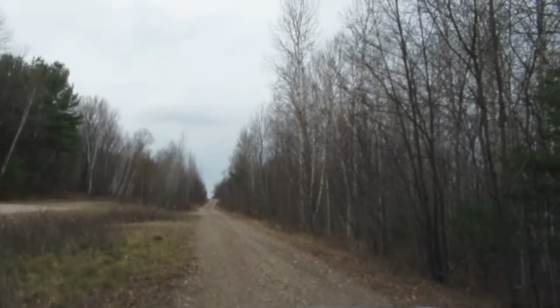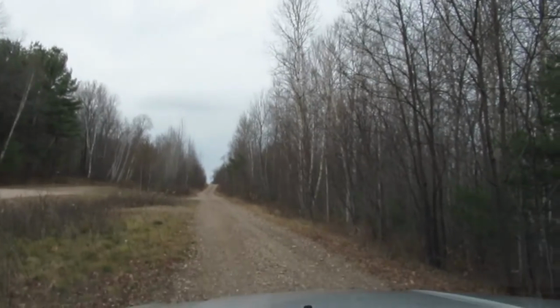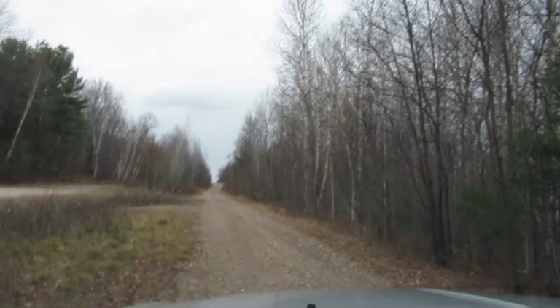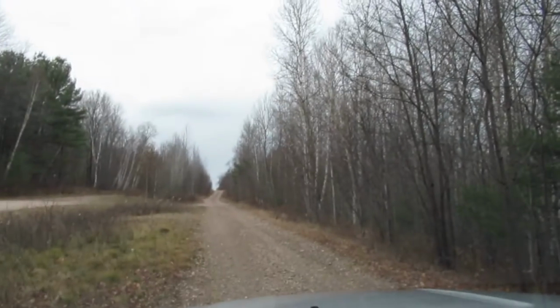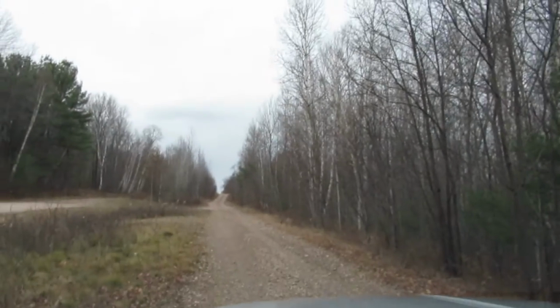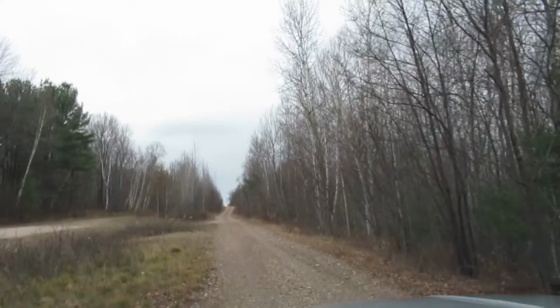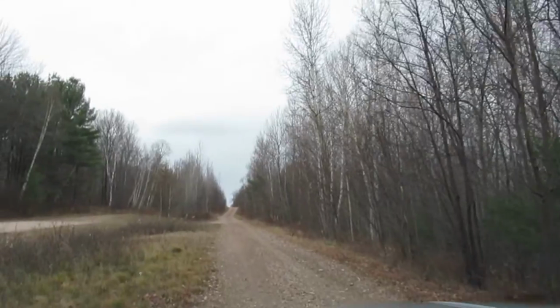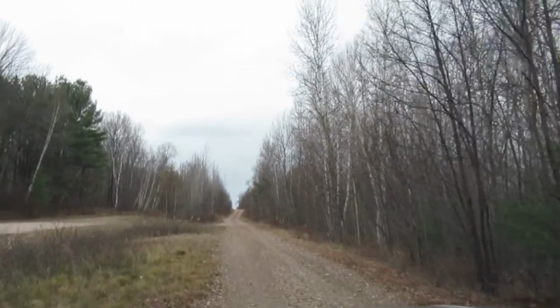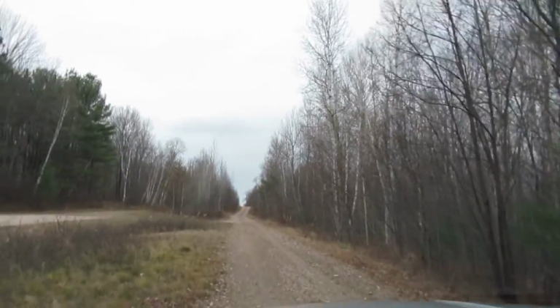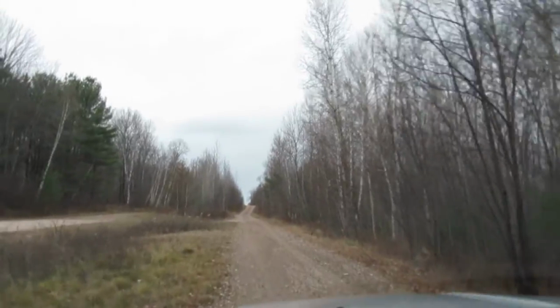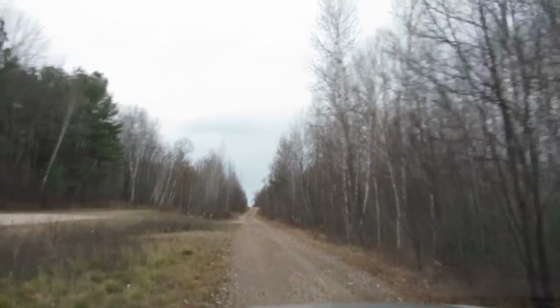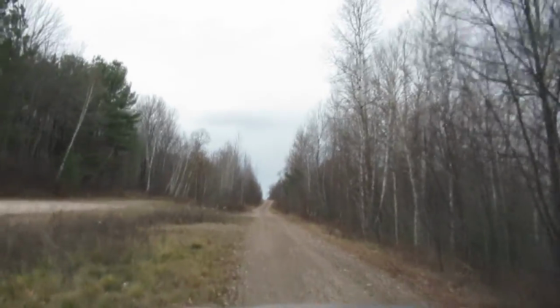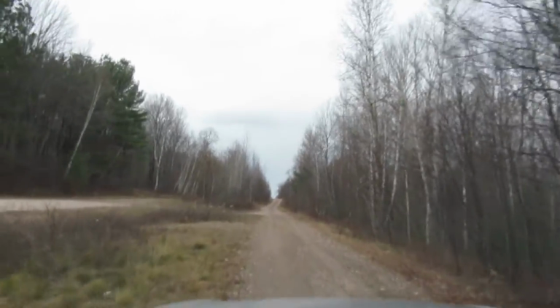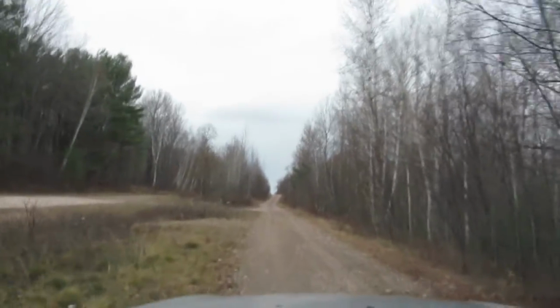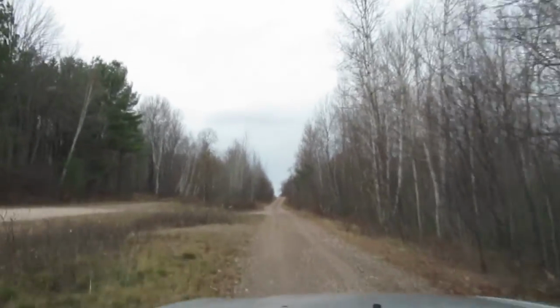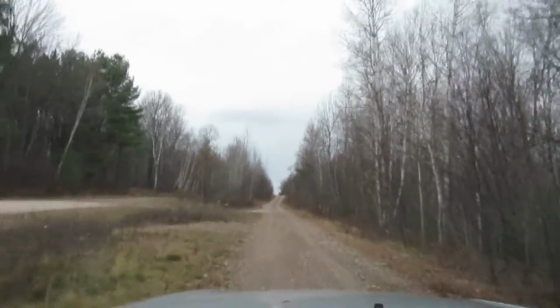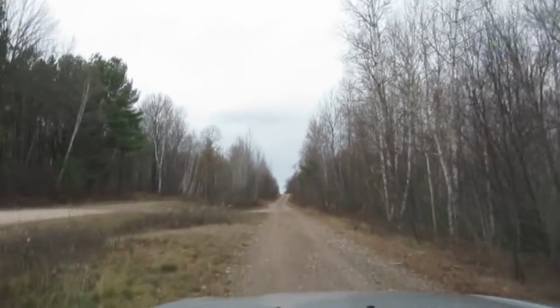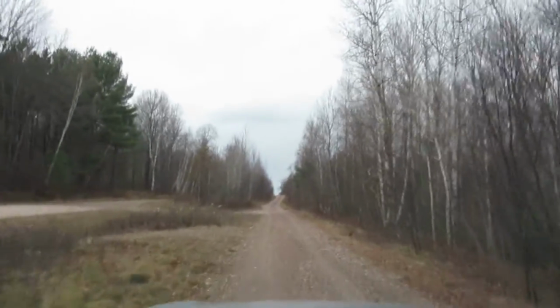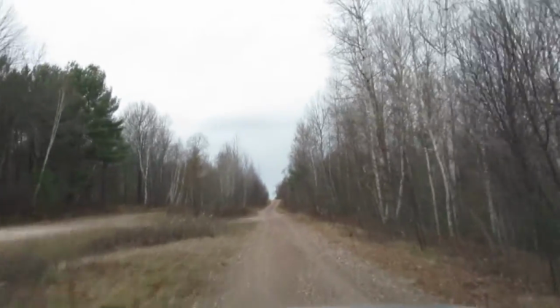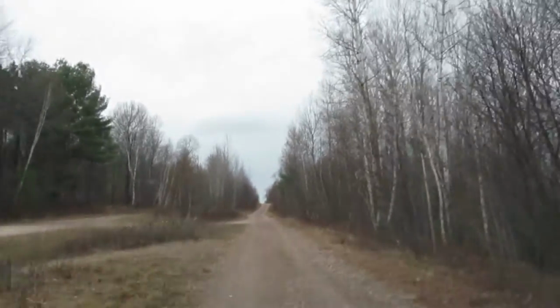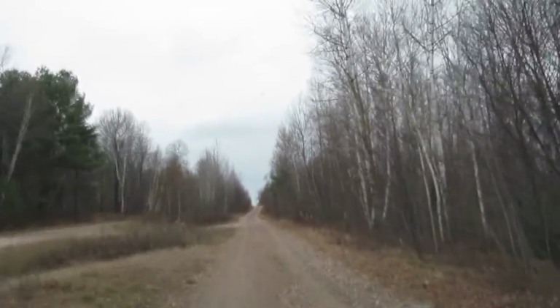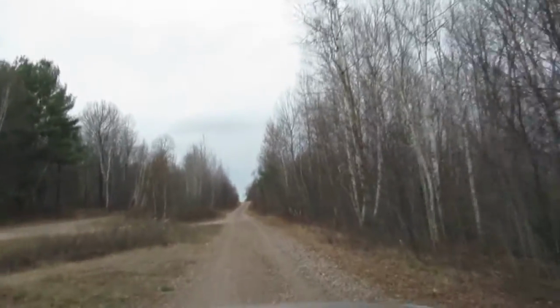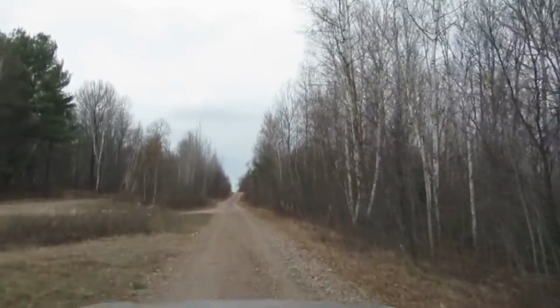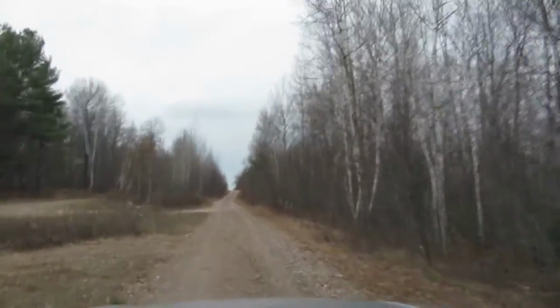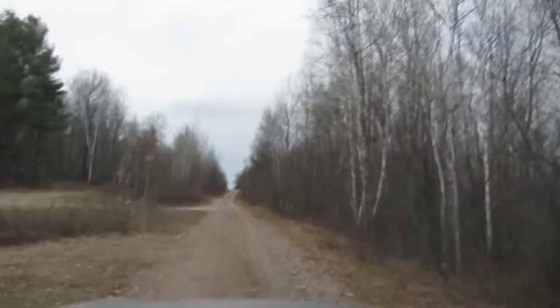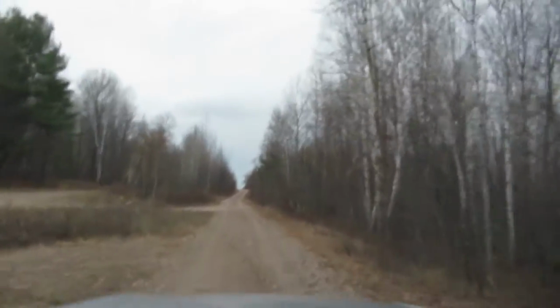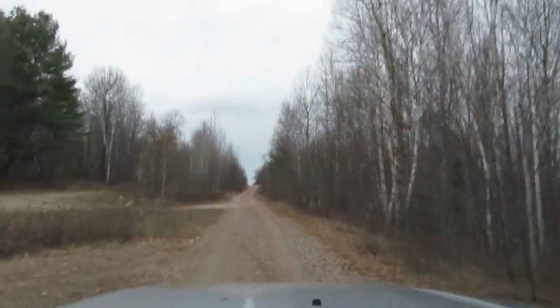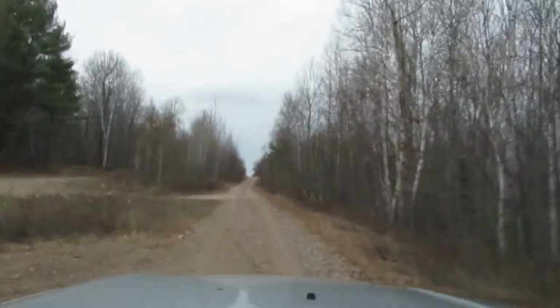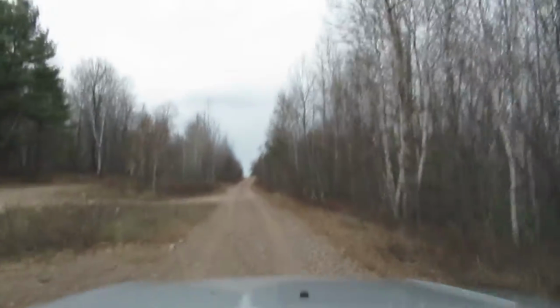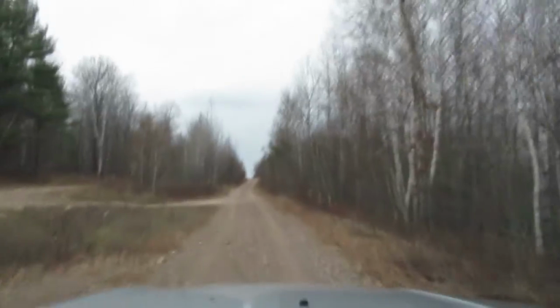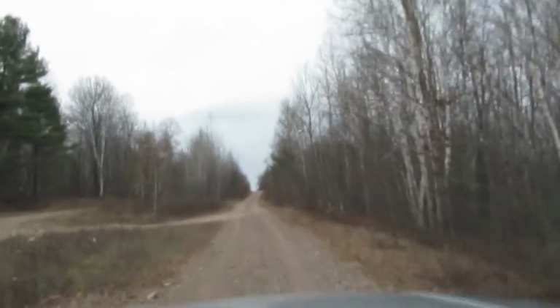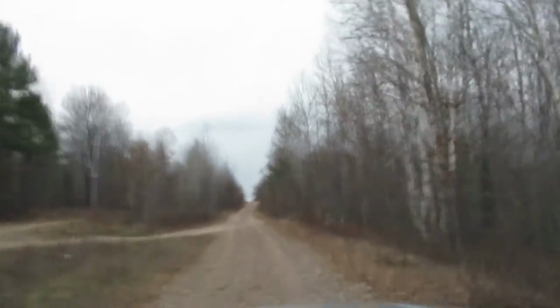Another good thing about the Jeep is if you see a bush road you can just go ahead and take it — you don't need to go home and get your other vehicle.